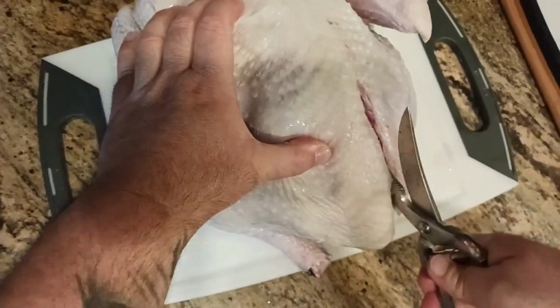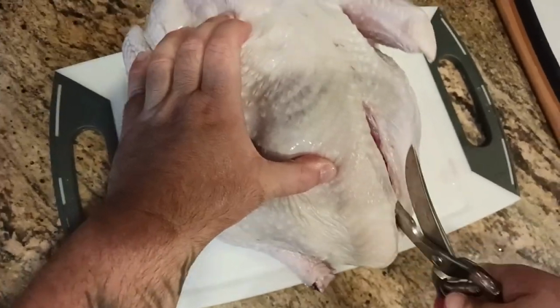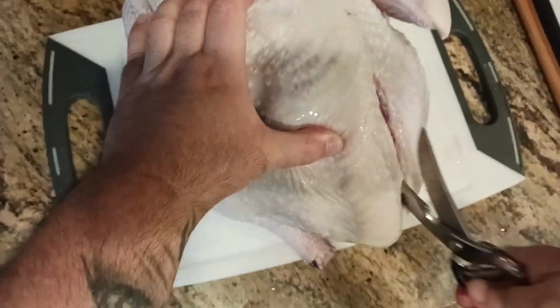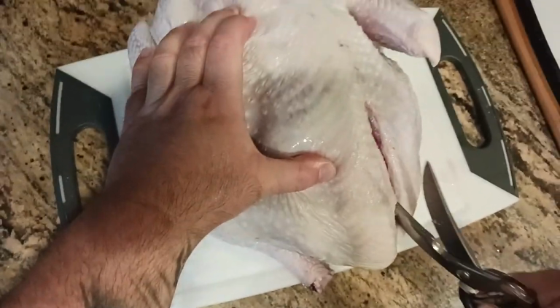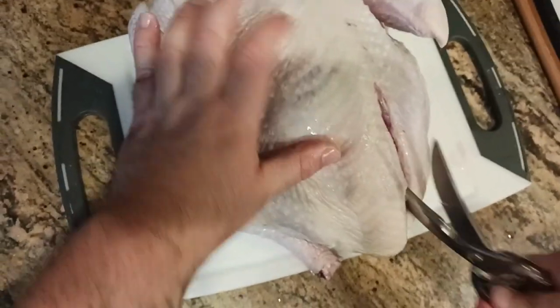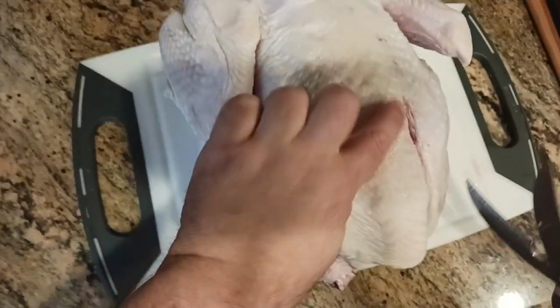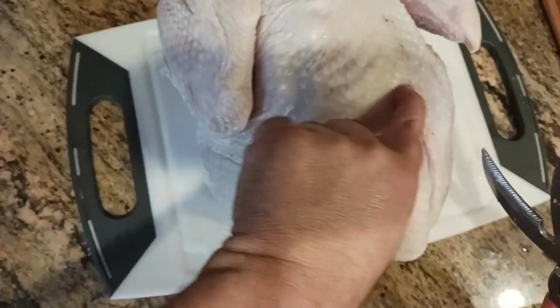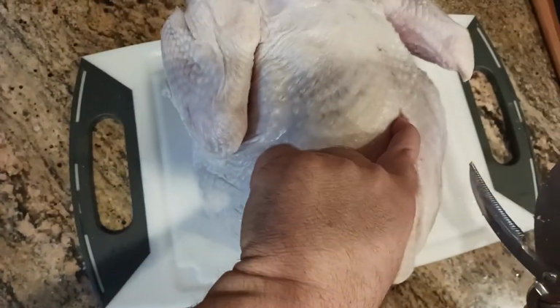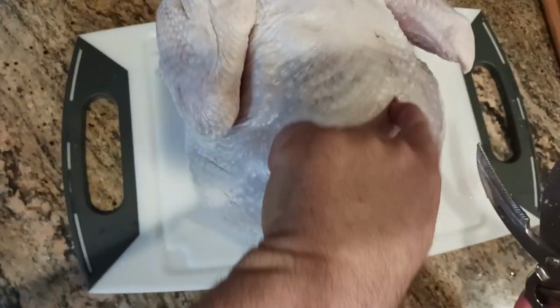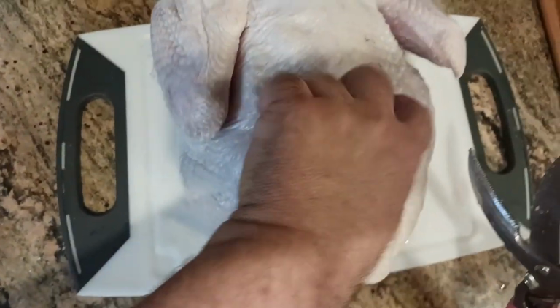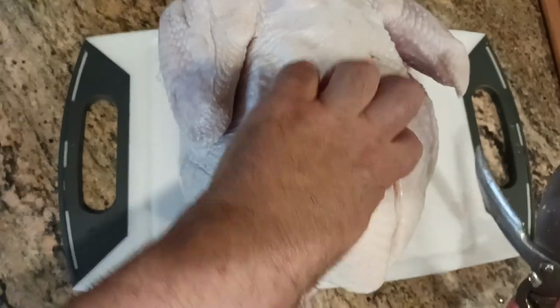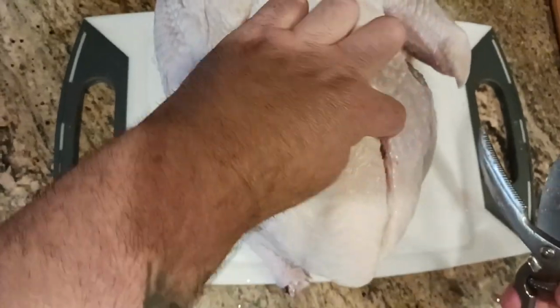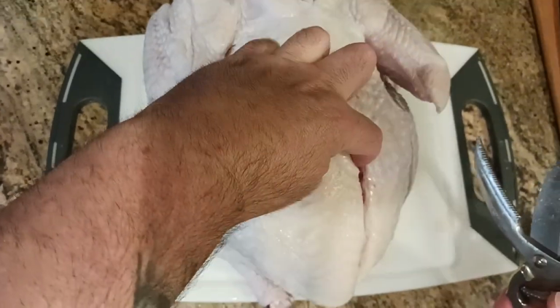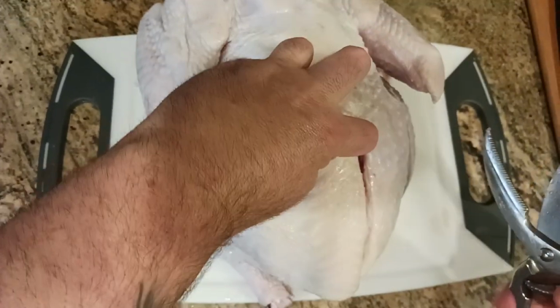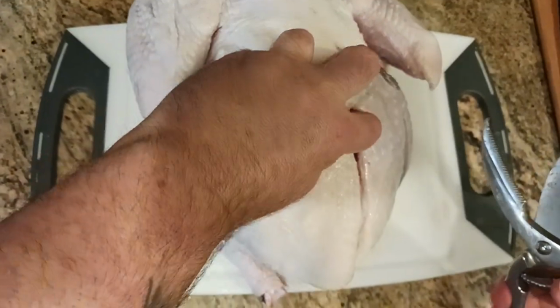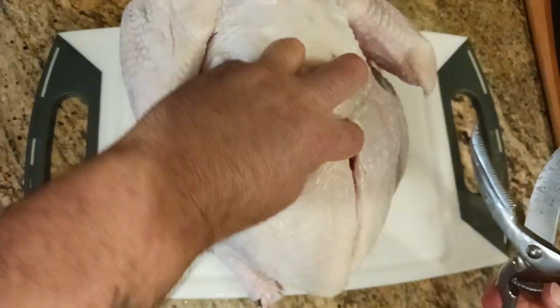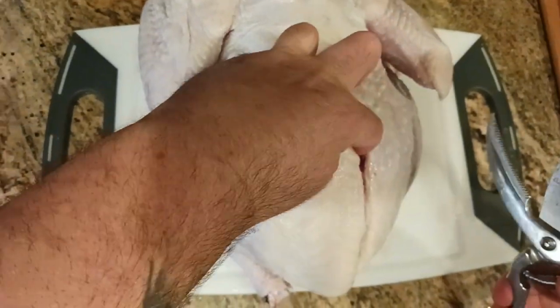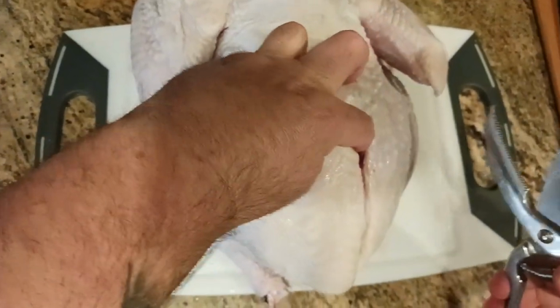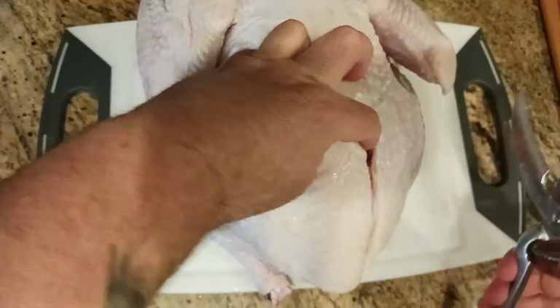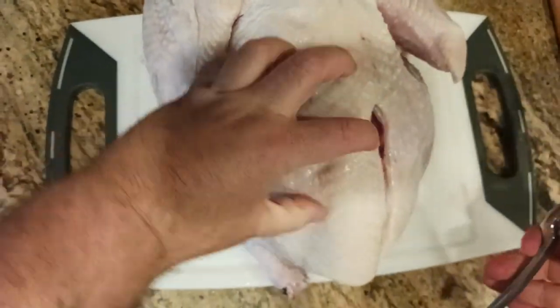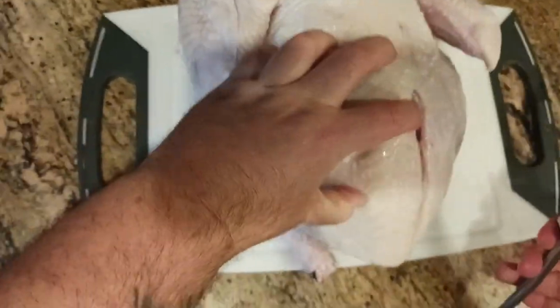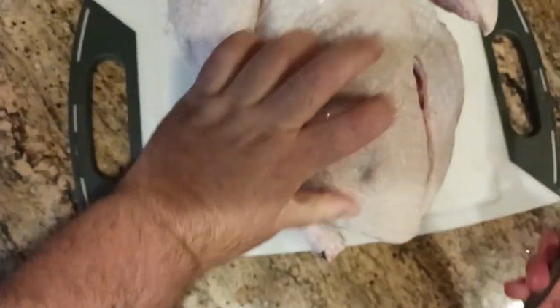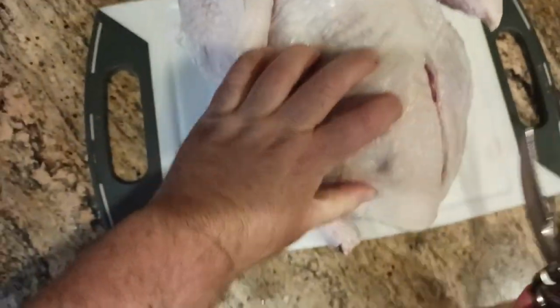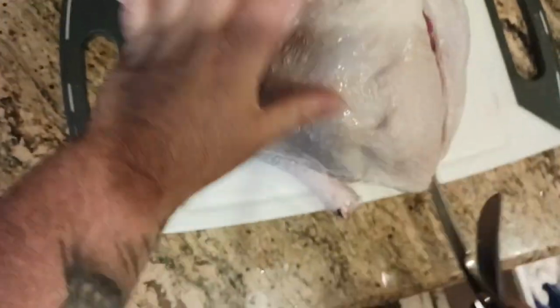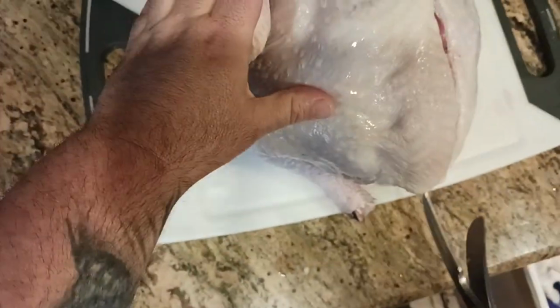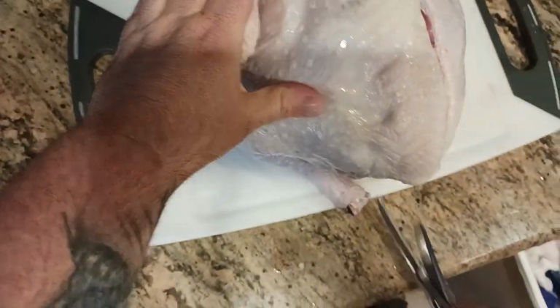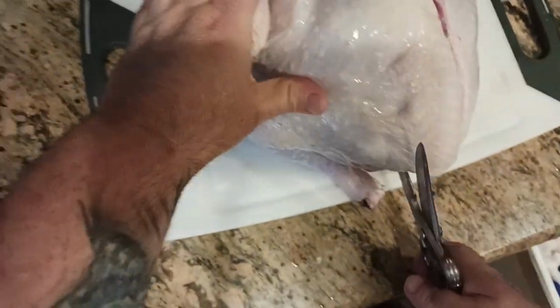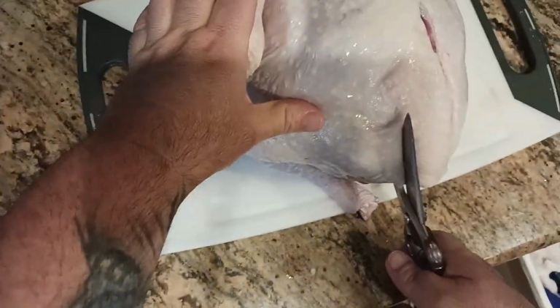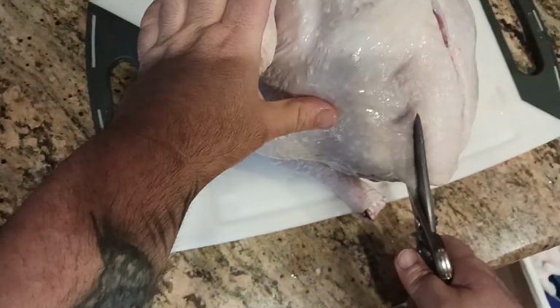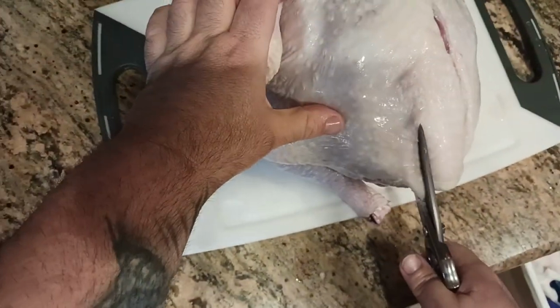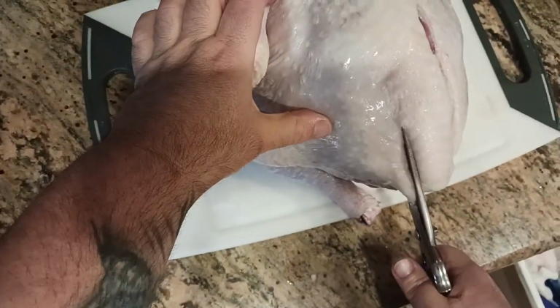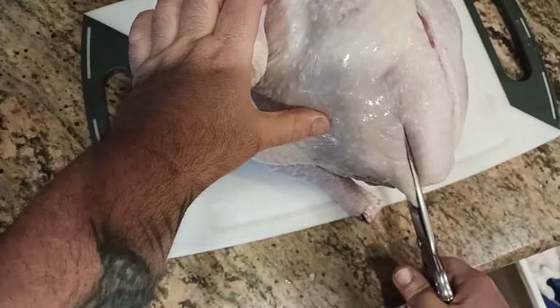Now I've reached a point where it's starting to get a little thicker. So what I want to do is just cut as I go.